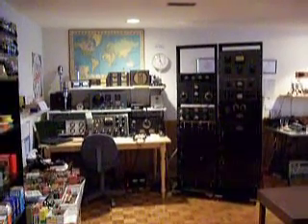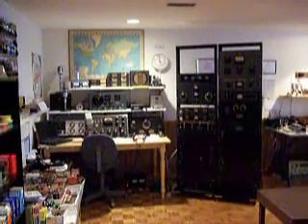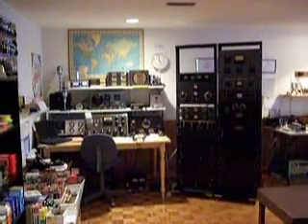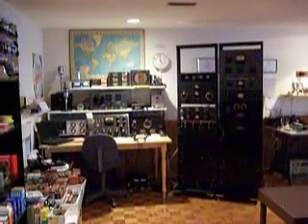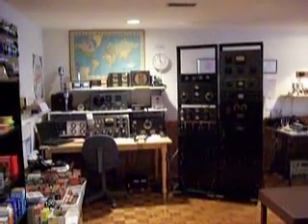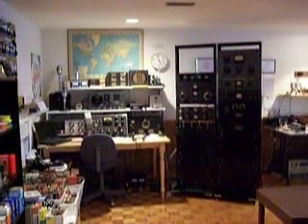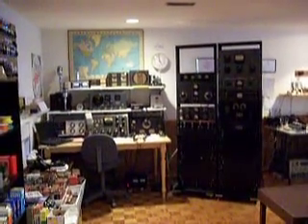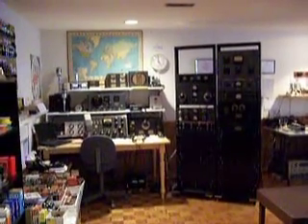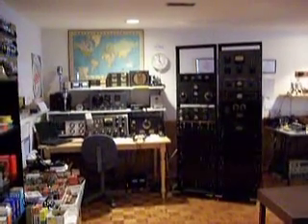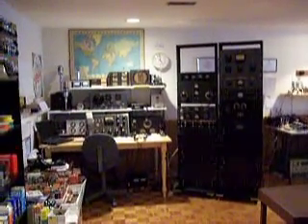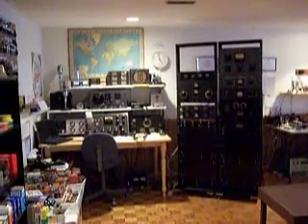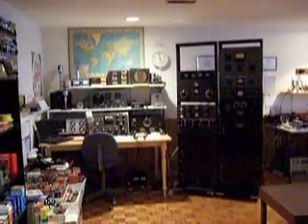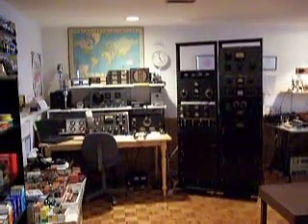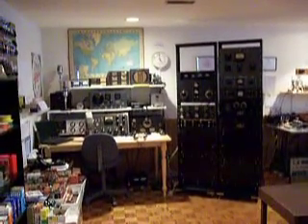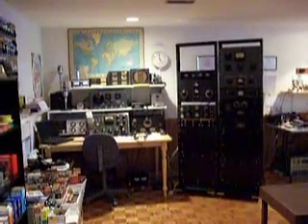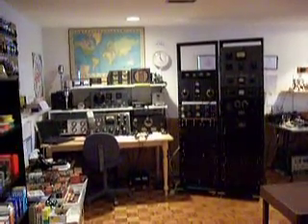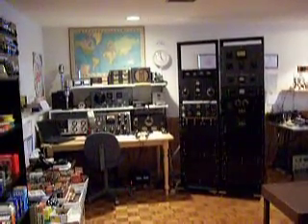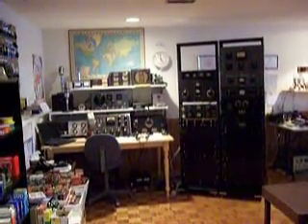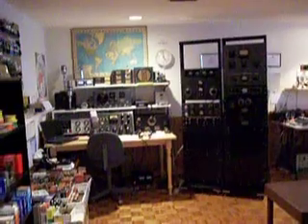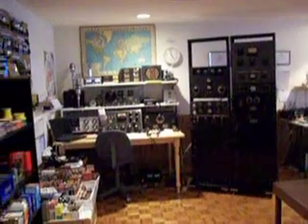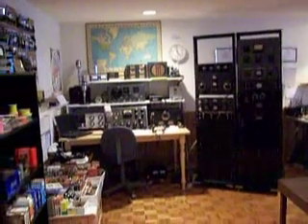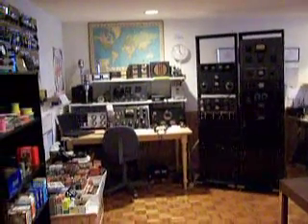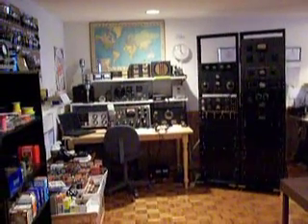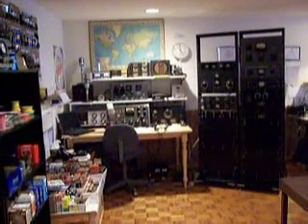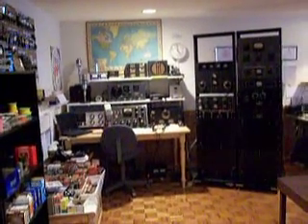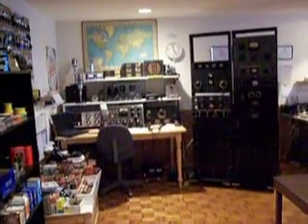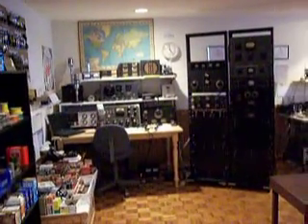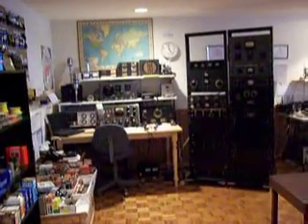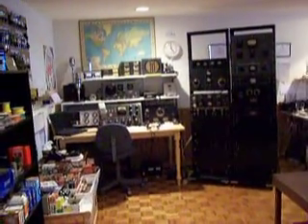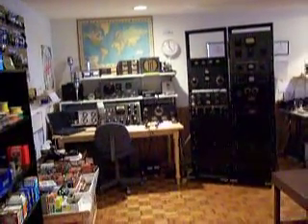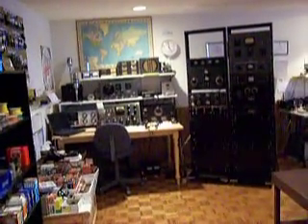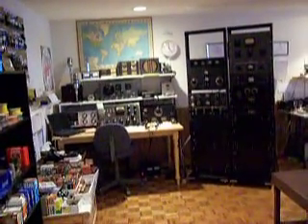Welcome to radio station VE3IKU. It's a high-powered AM station.